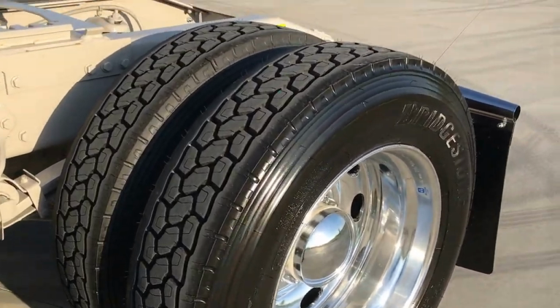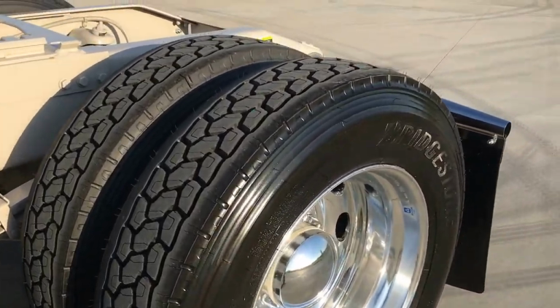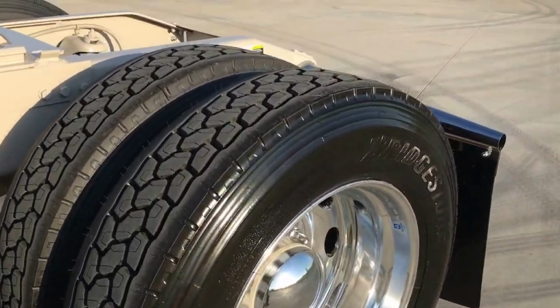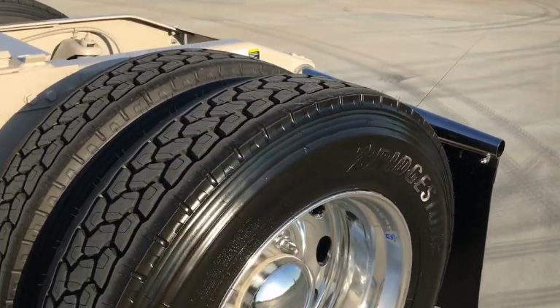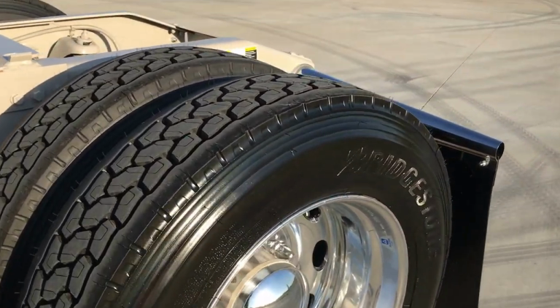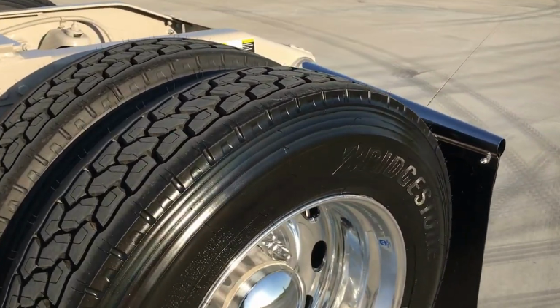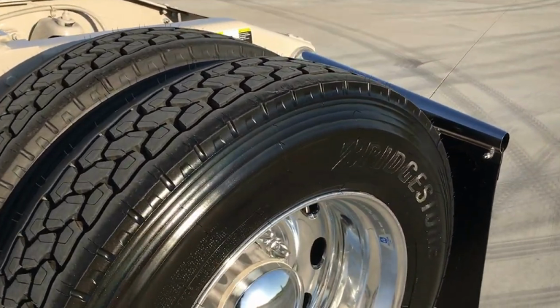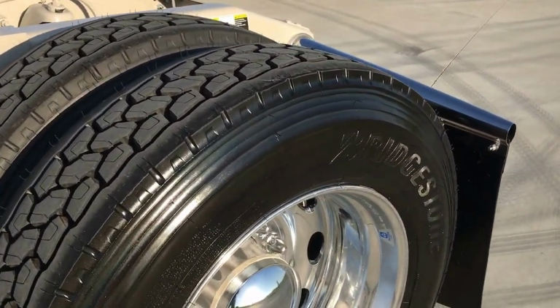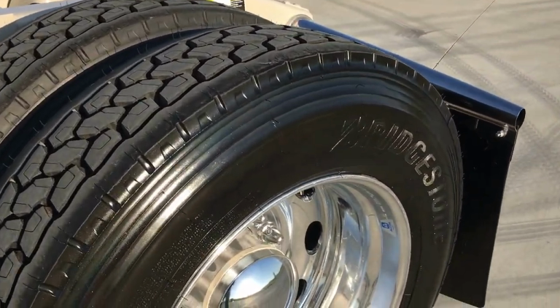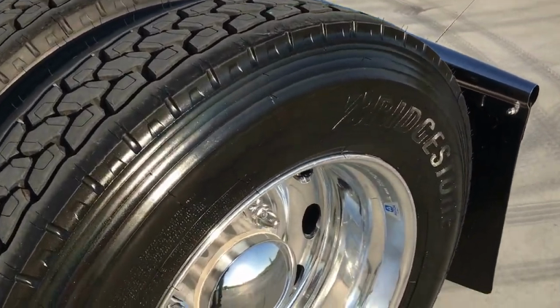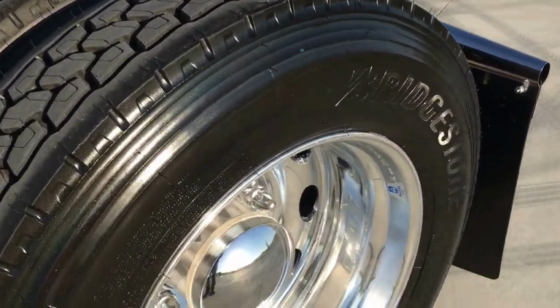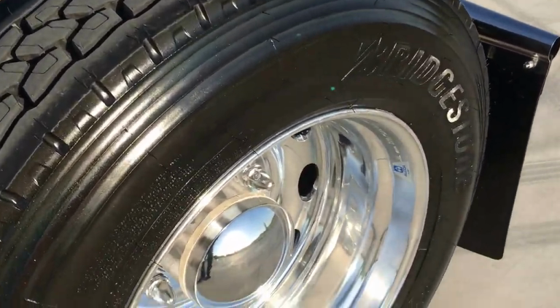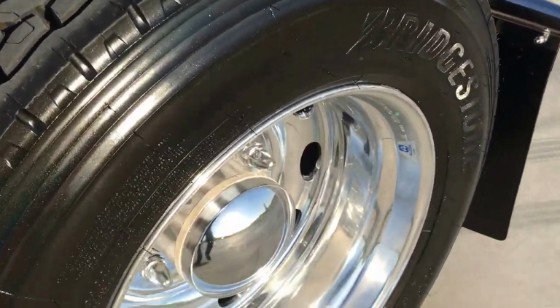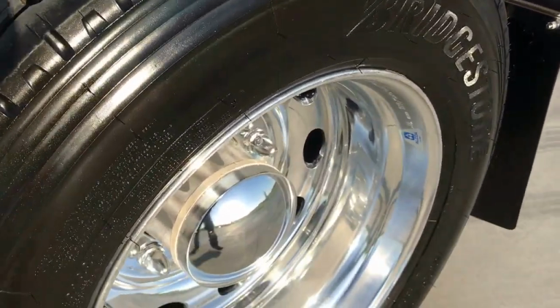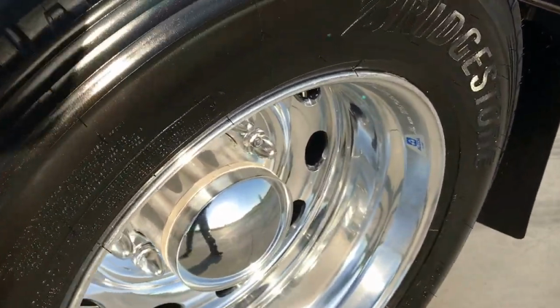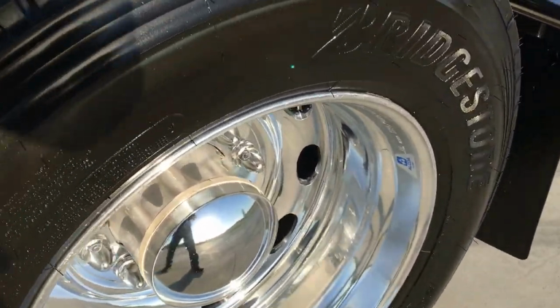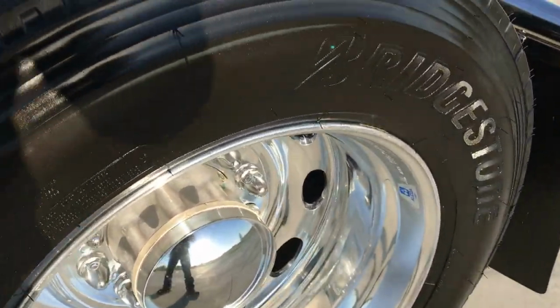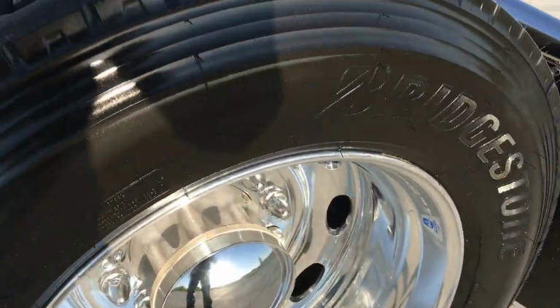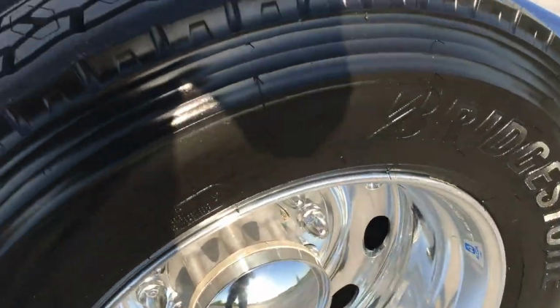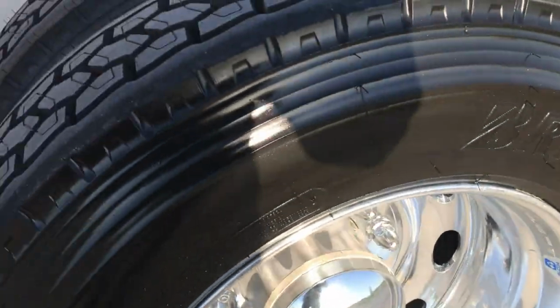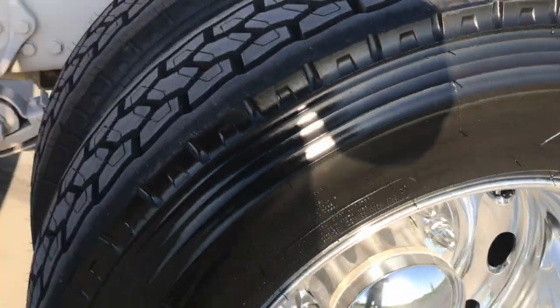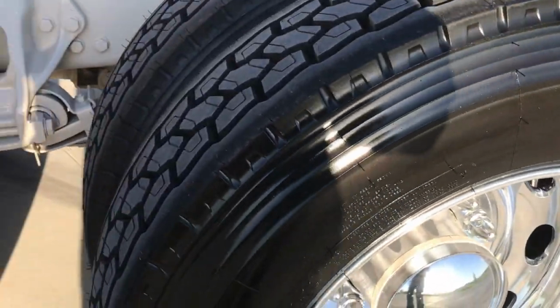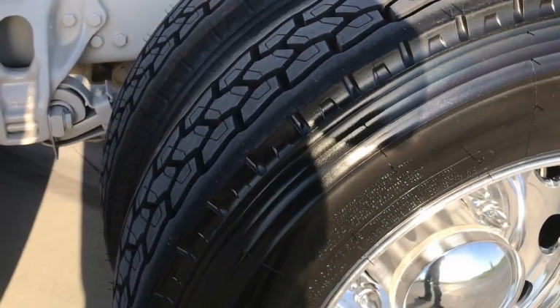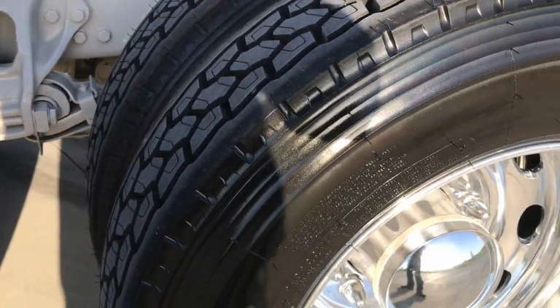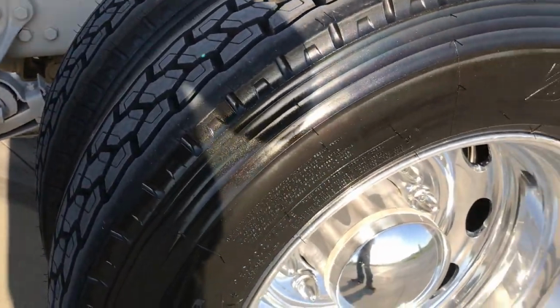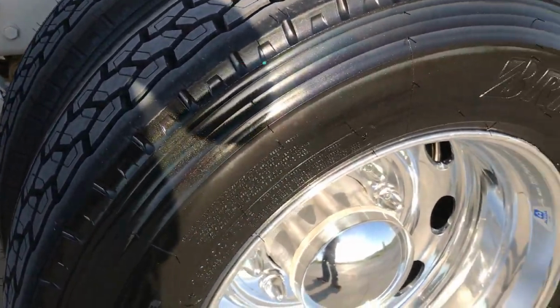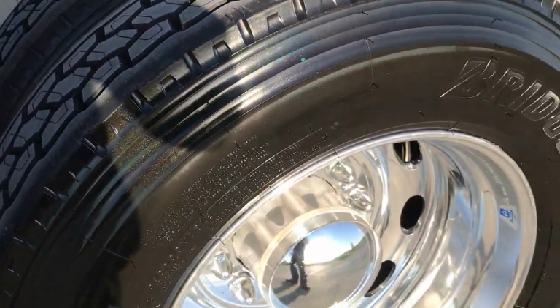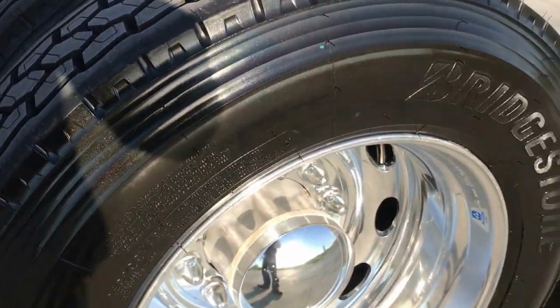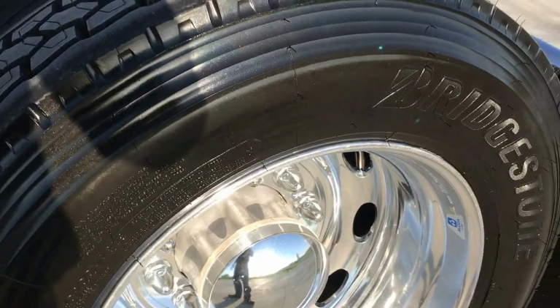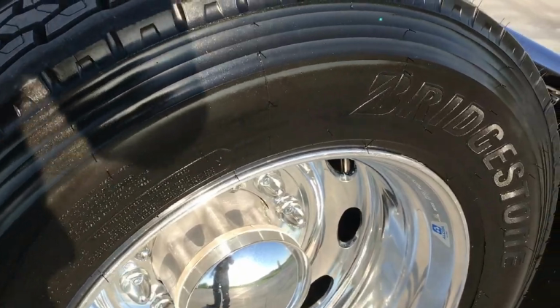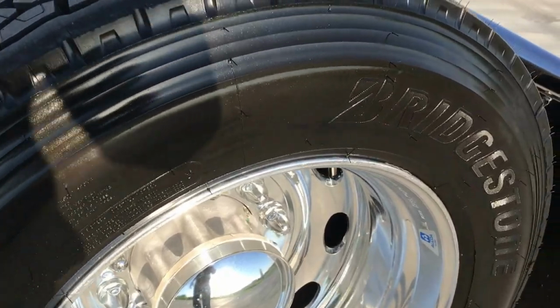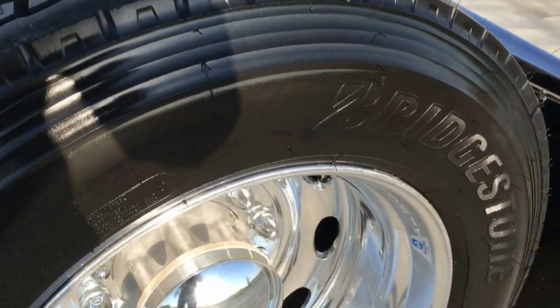Low Pro 24.5 Bridgestones all the way around, and Alcoa Level 1 wheels.